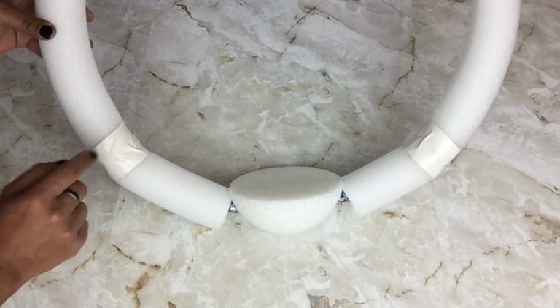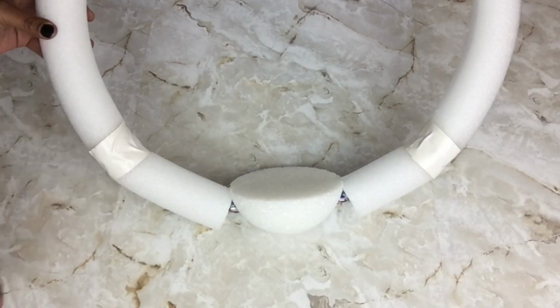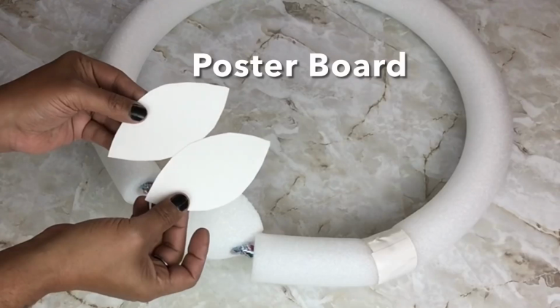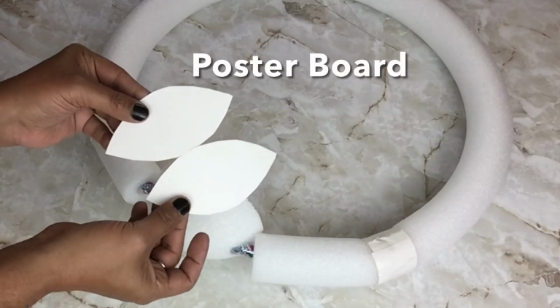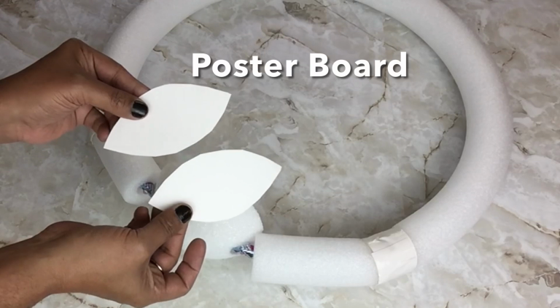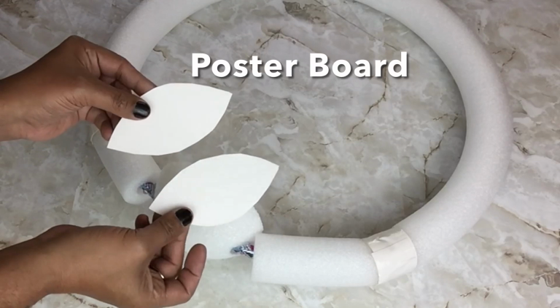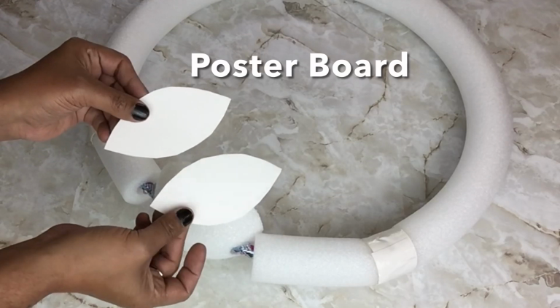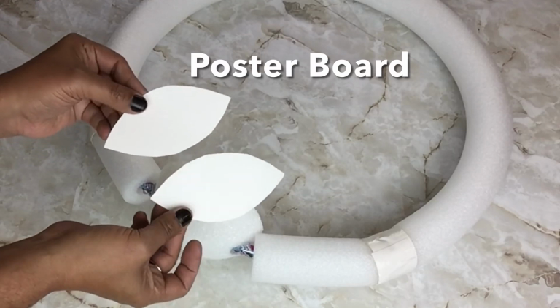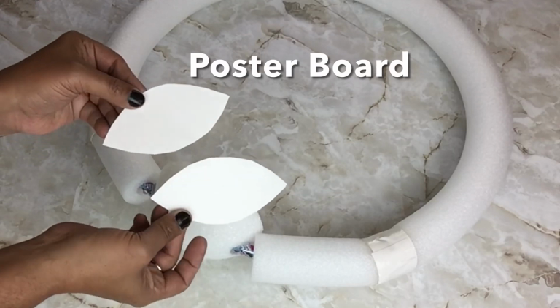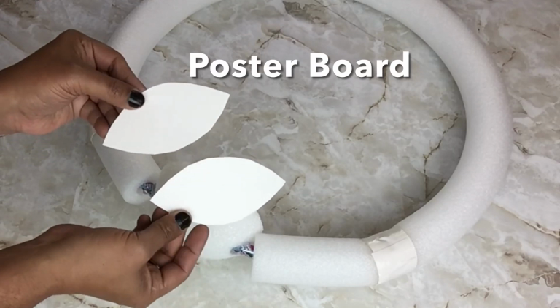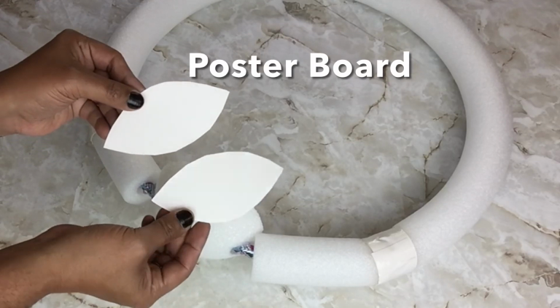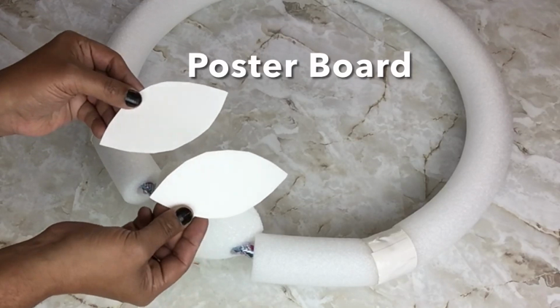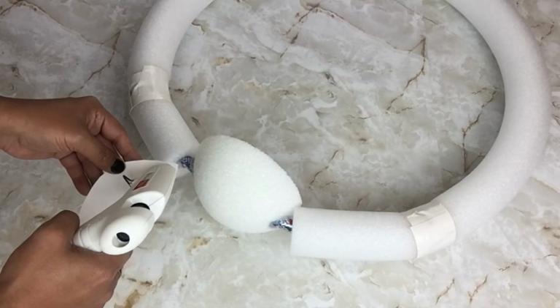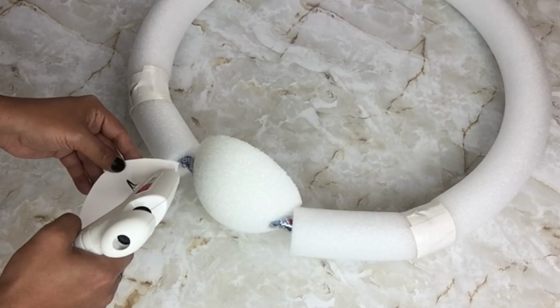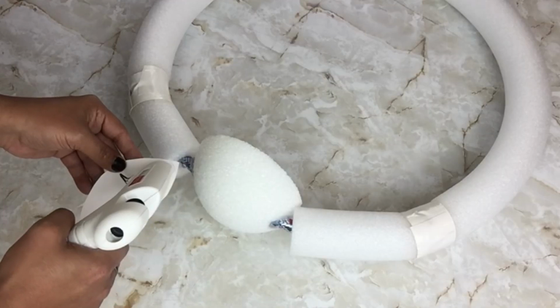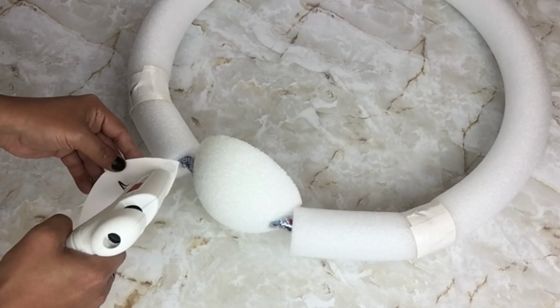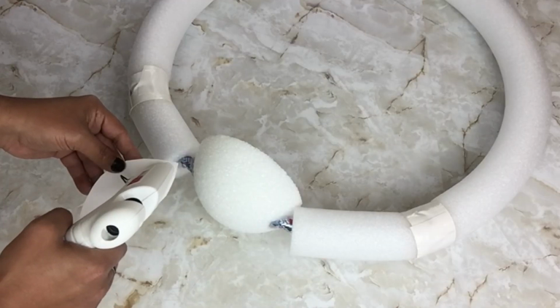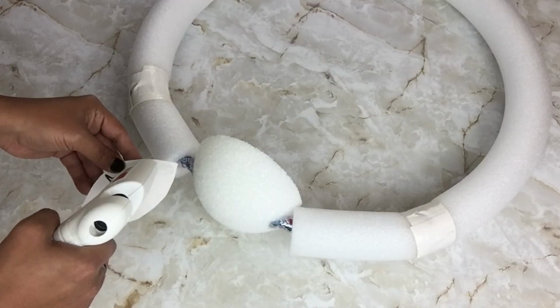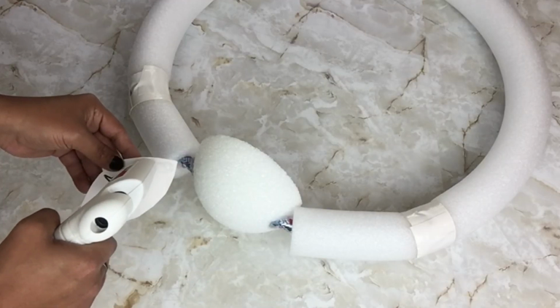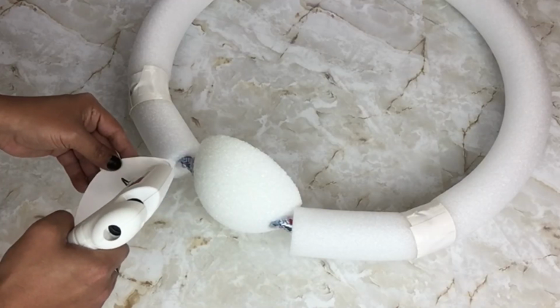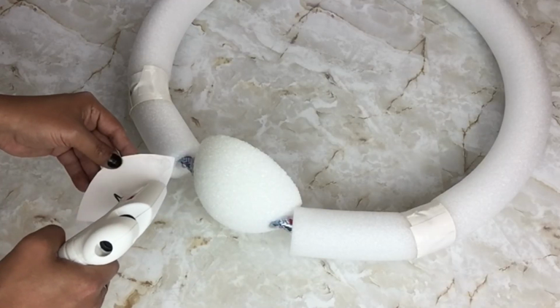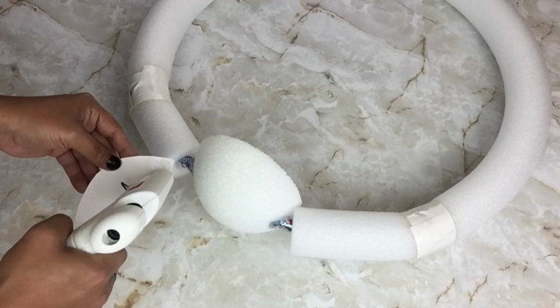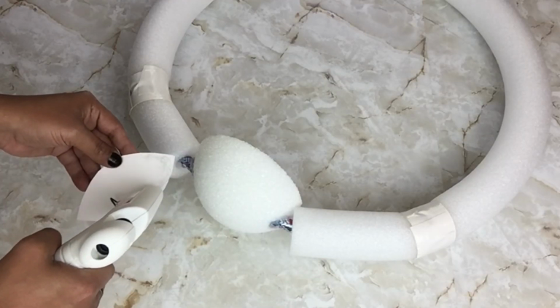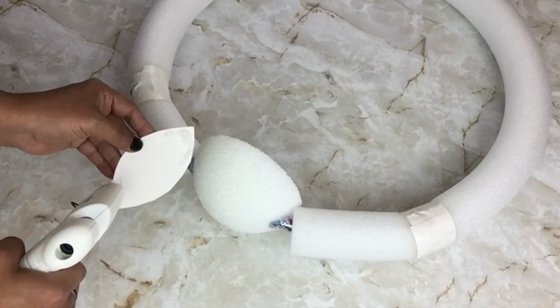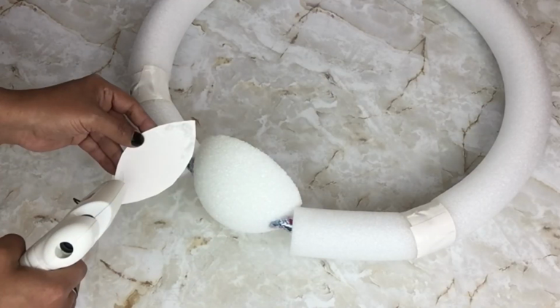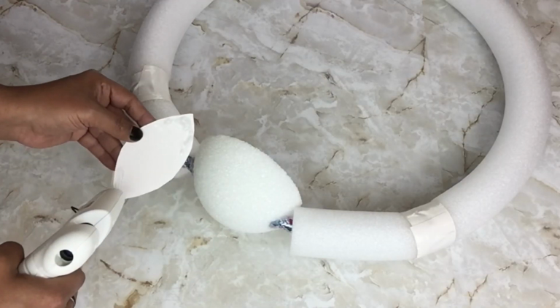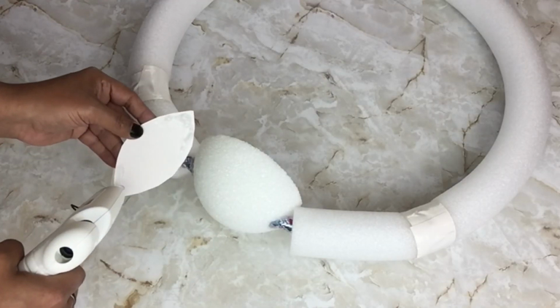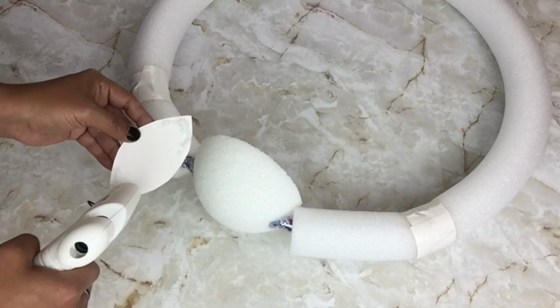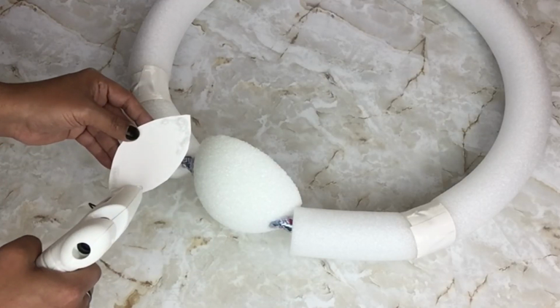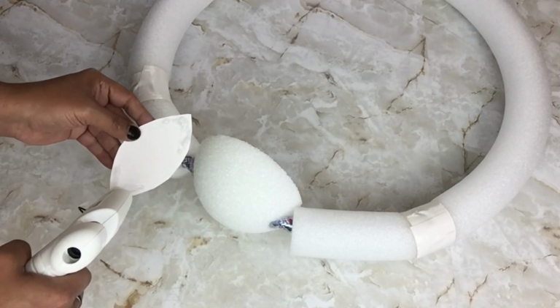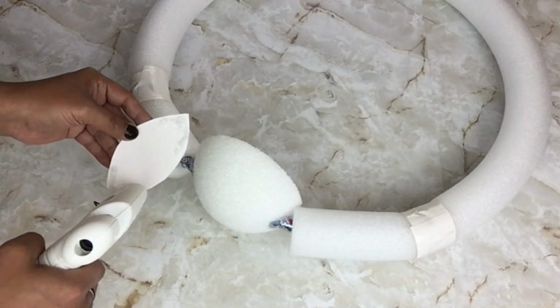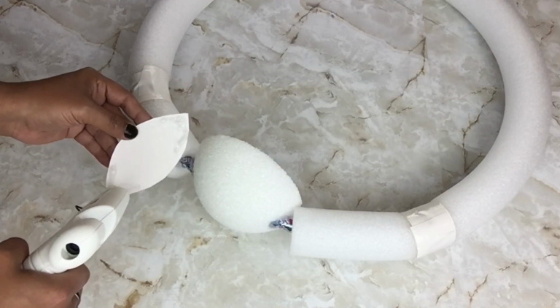I took poster board and cut out two leaf shapes, and I'll be gluing them on to cover up the empty spaces.